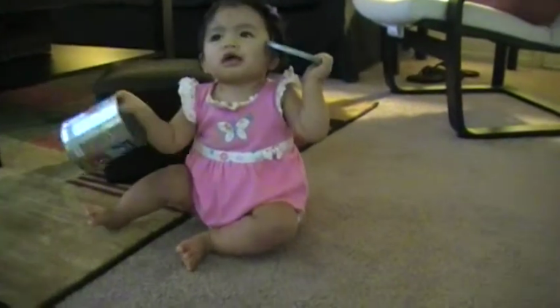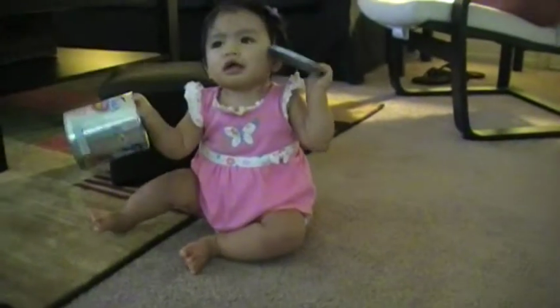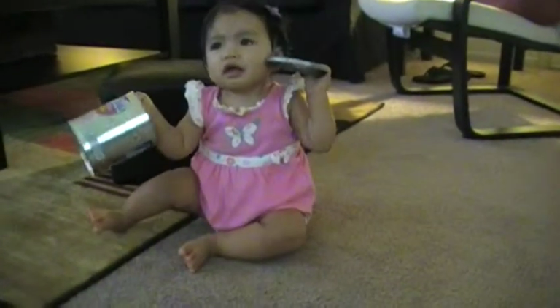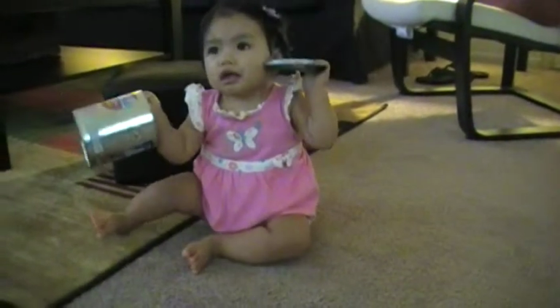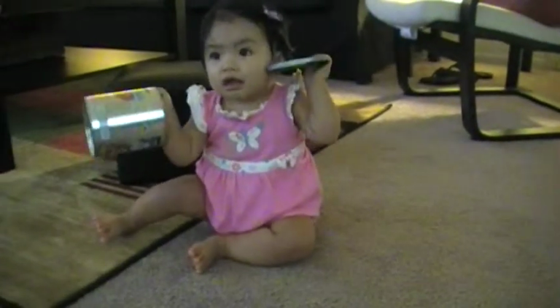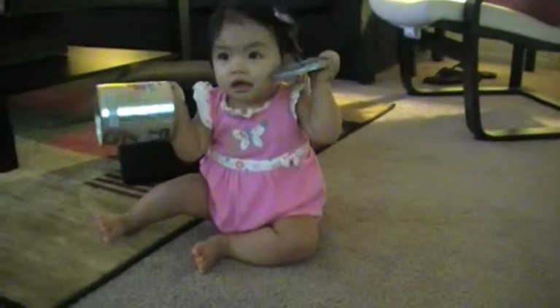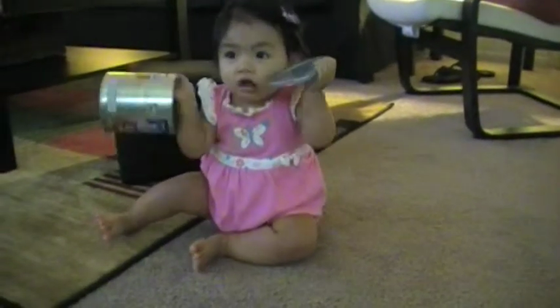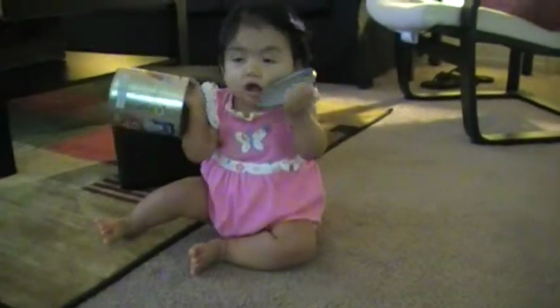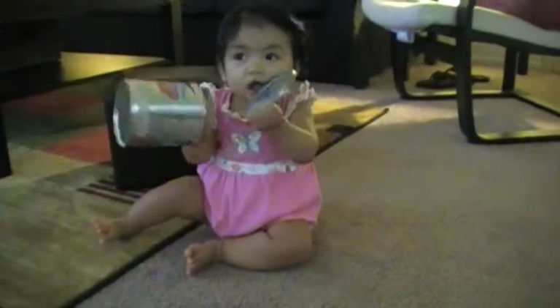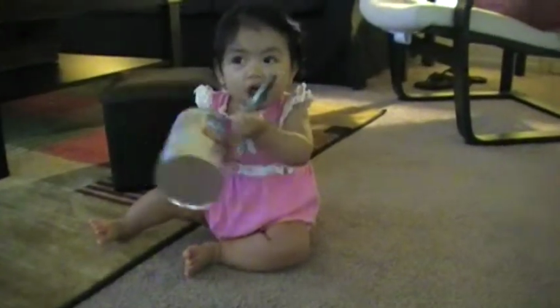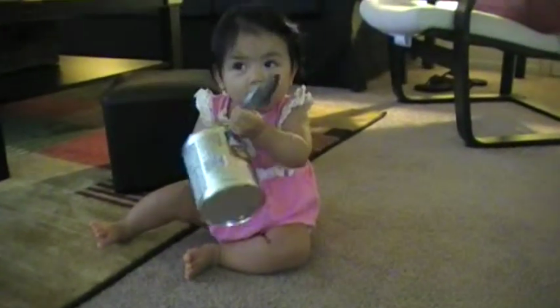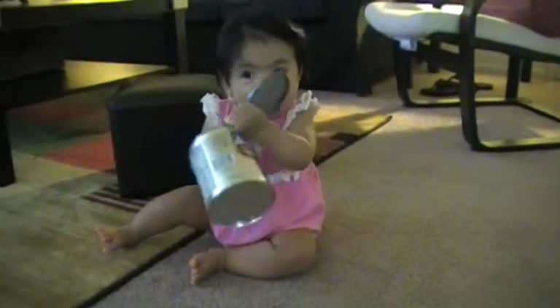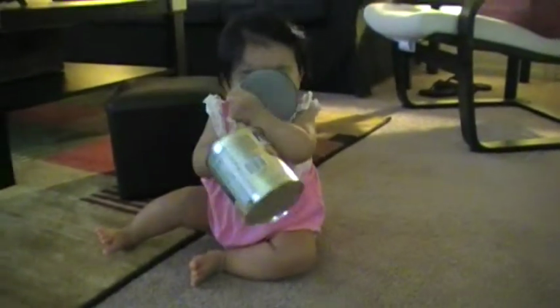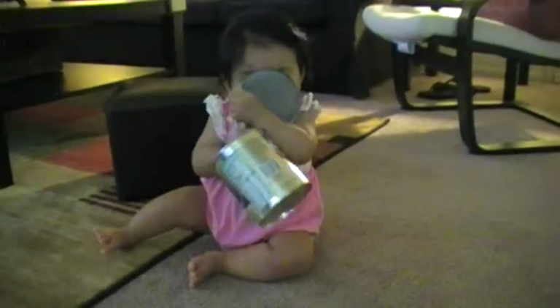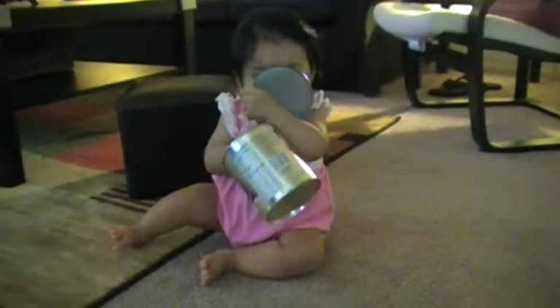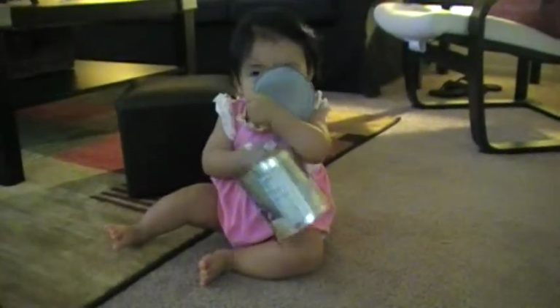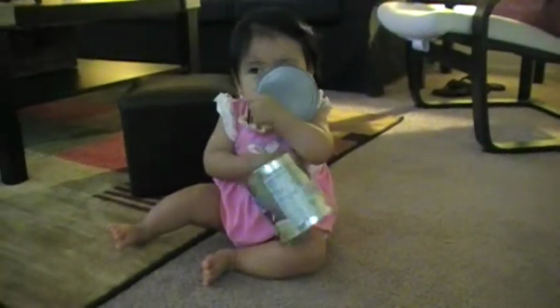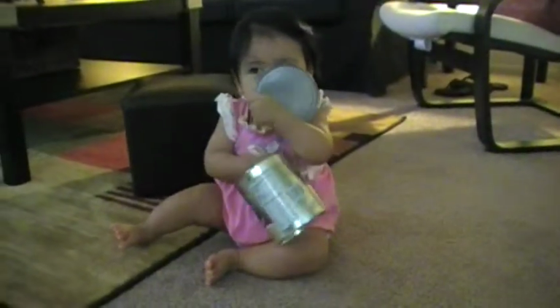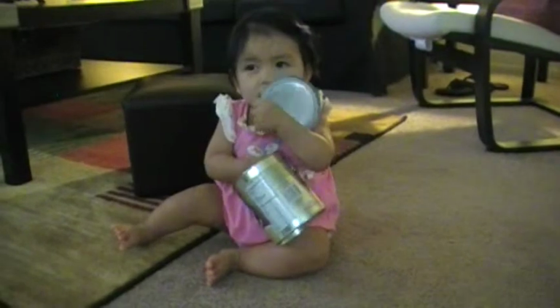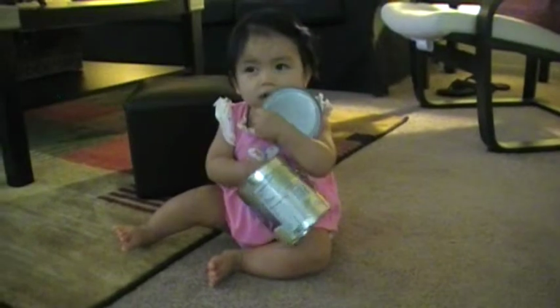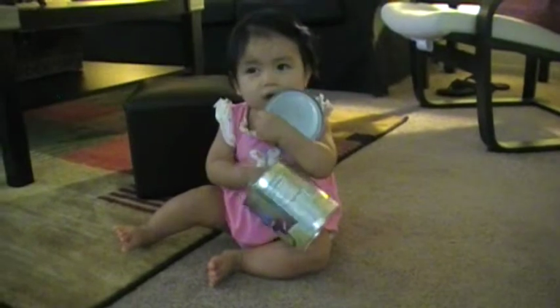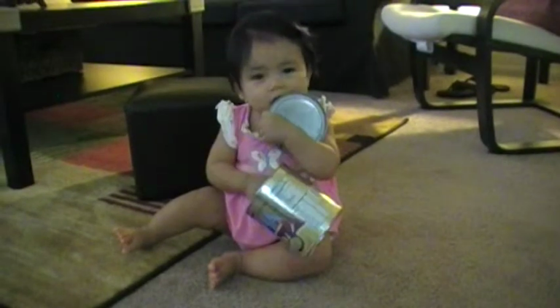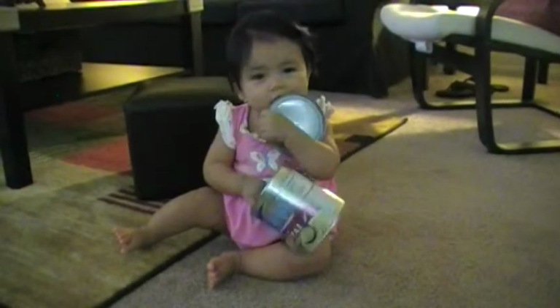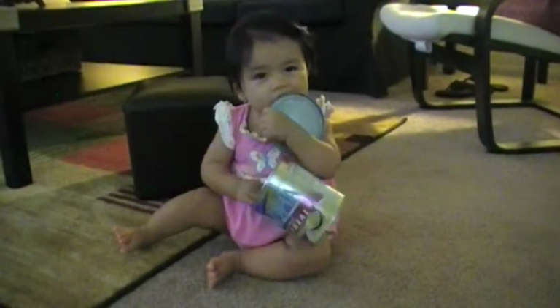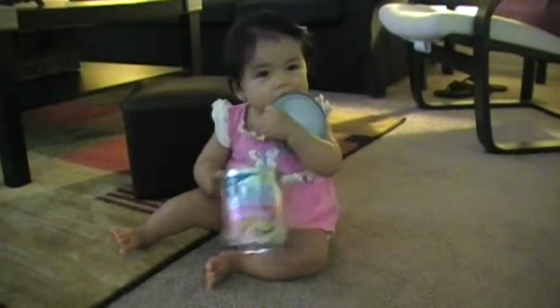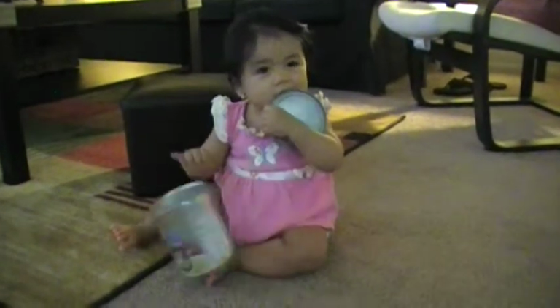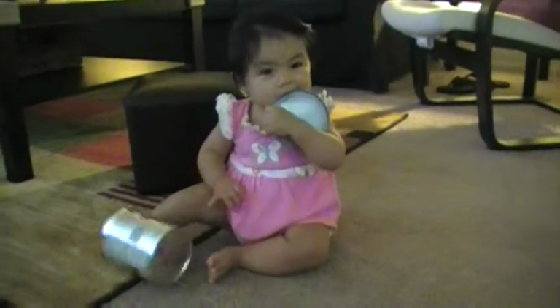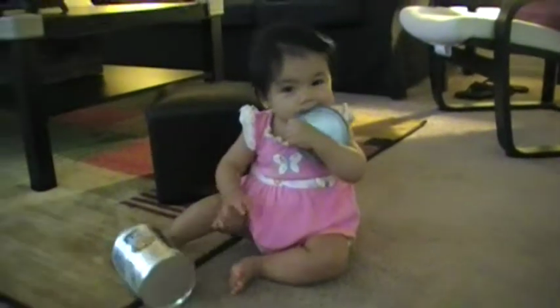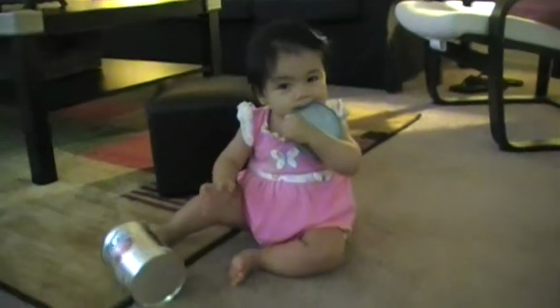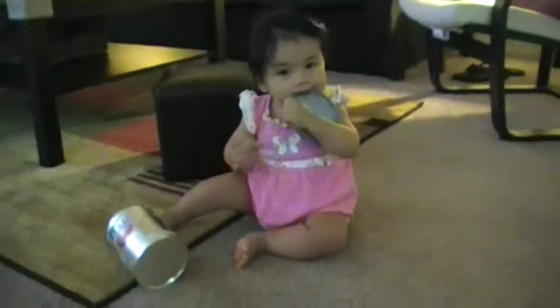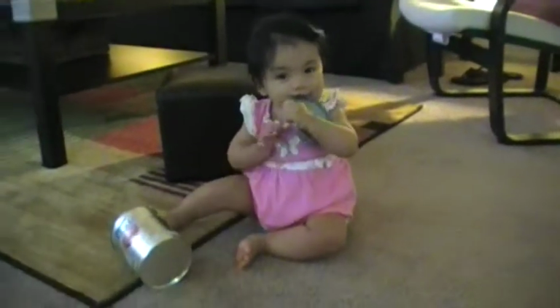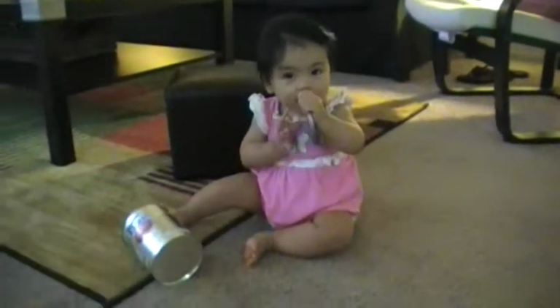Do we get to go down there? Can we go down there? Another wallet. Very cool.